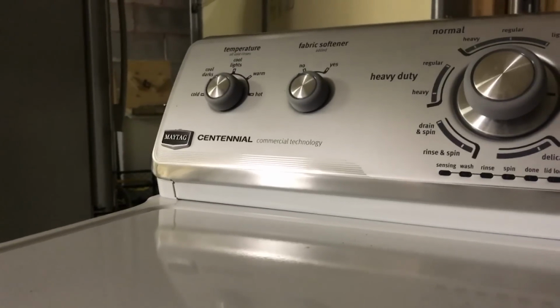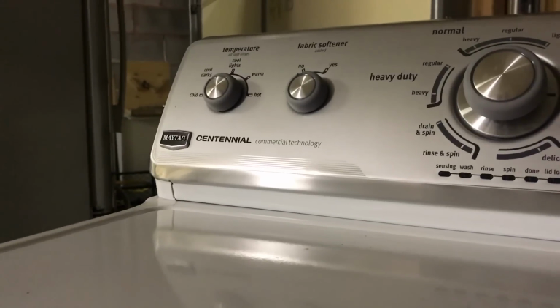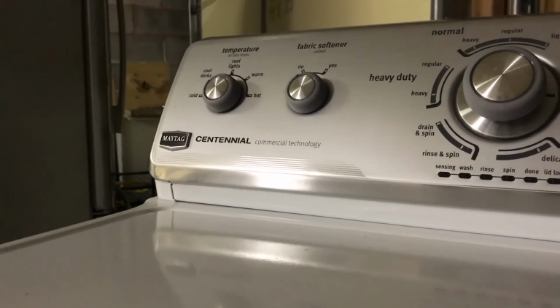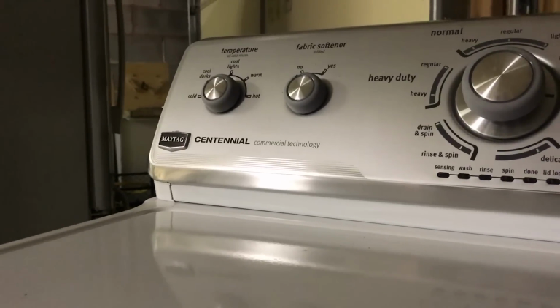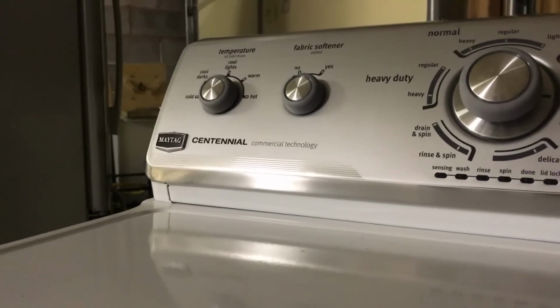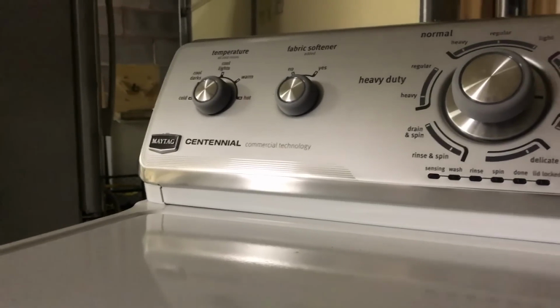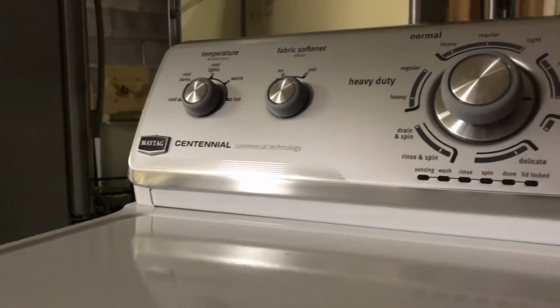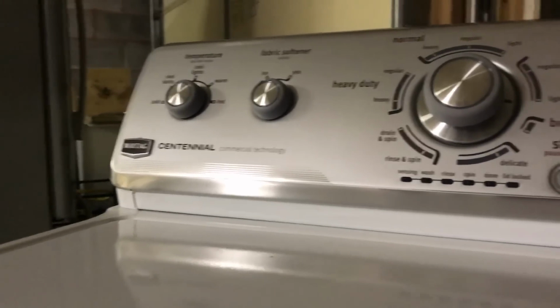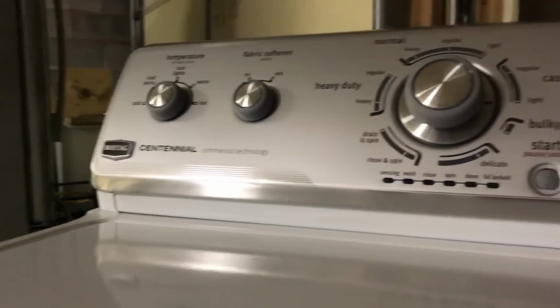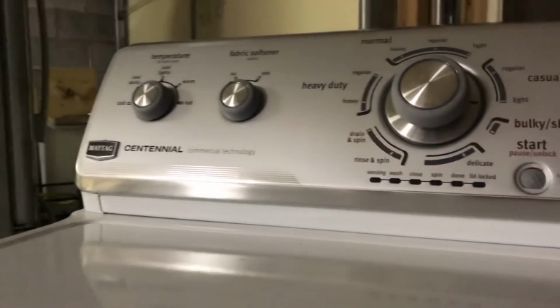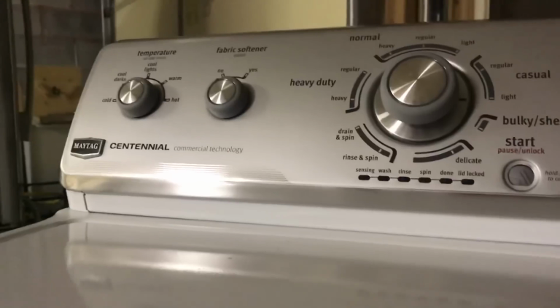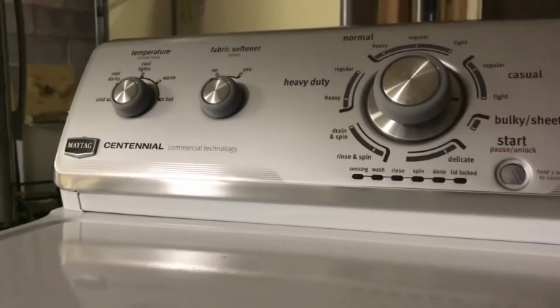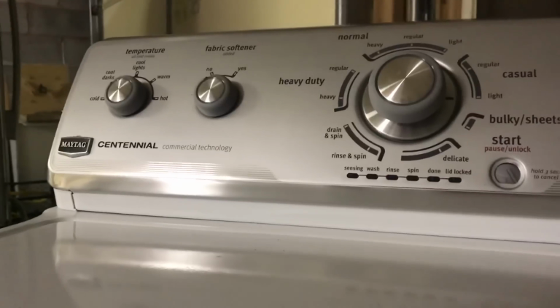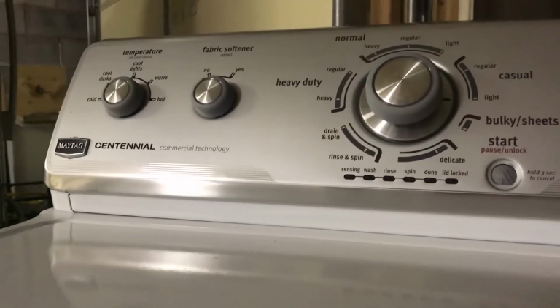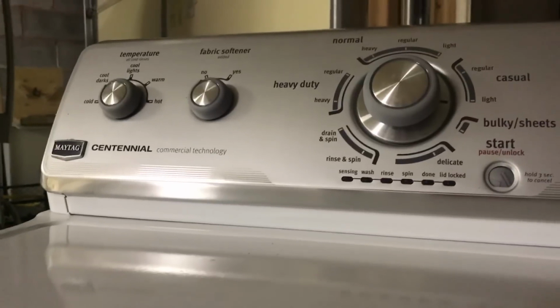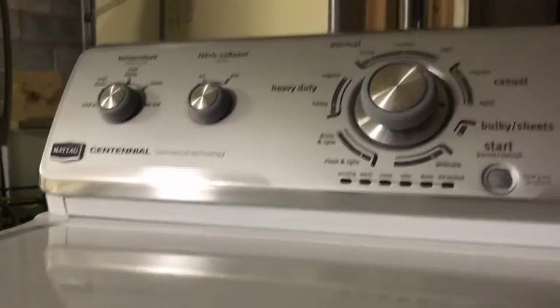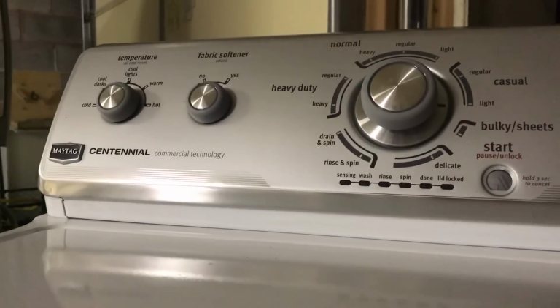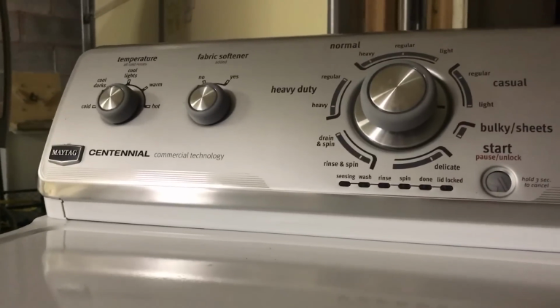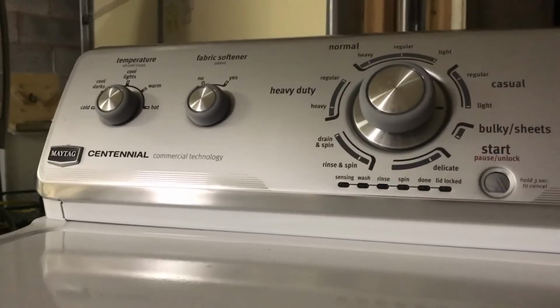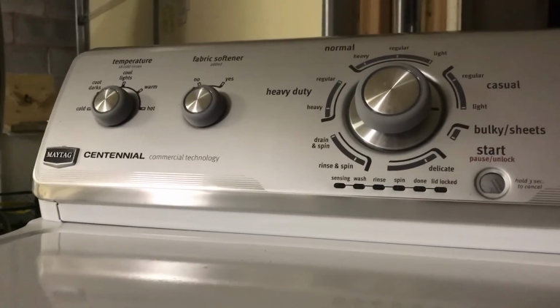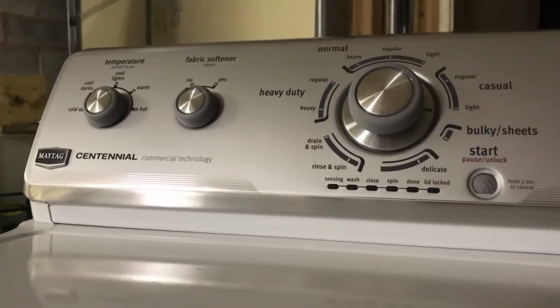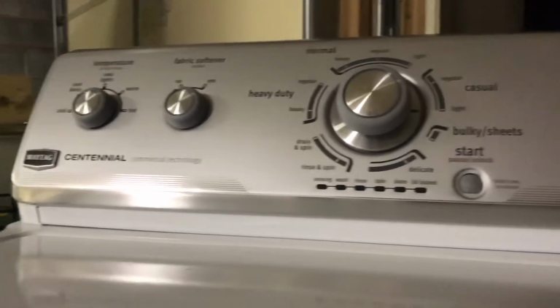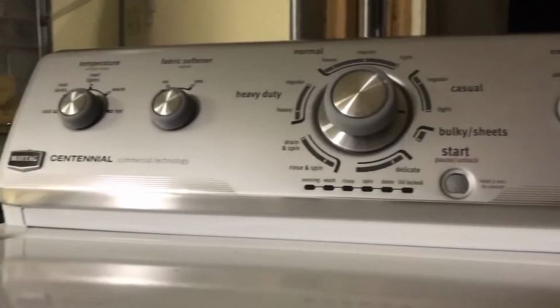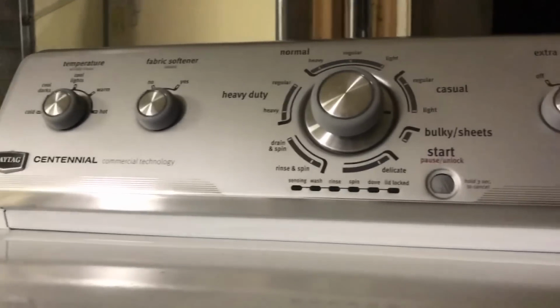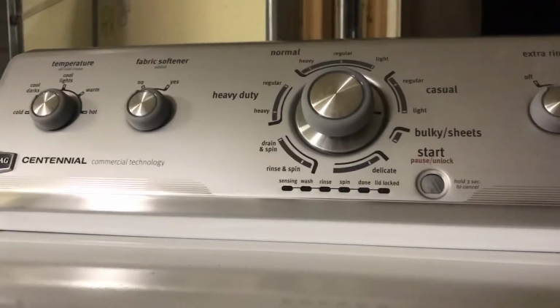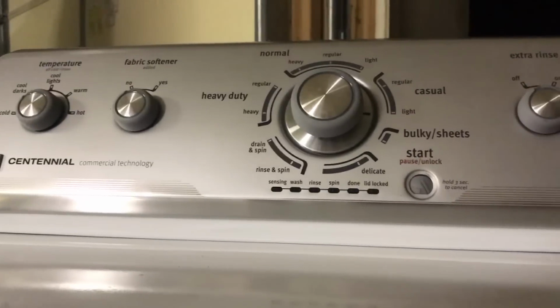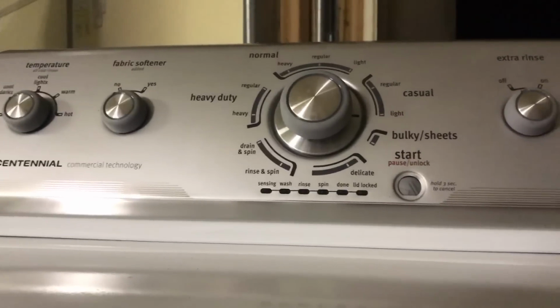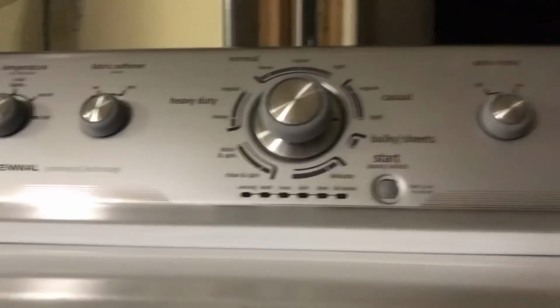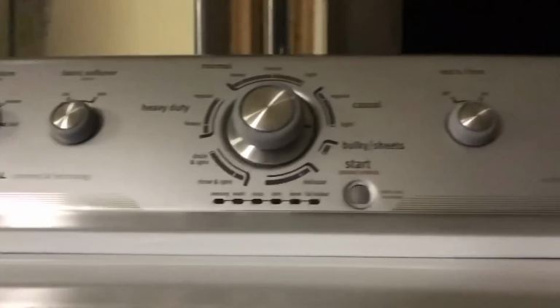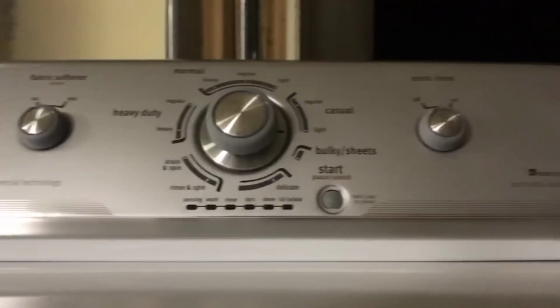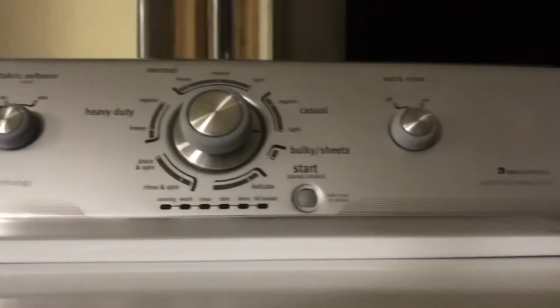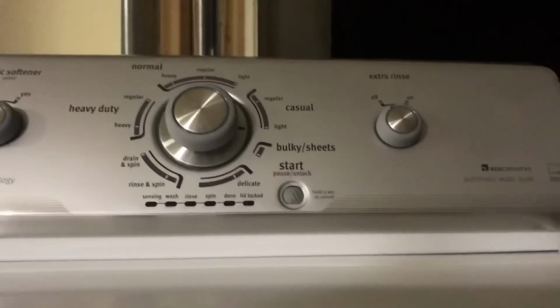Bearded Appliance here. We got a Maytag washing machine sent in that we're looking at today.